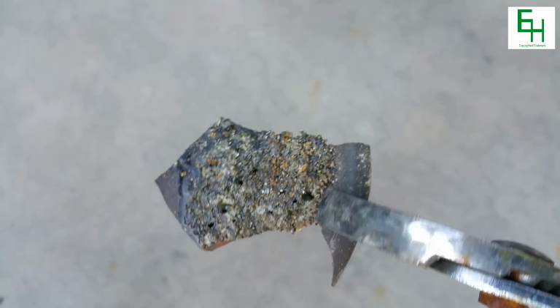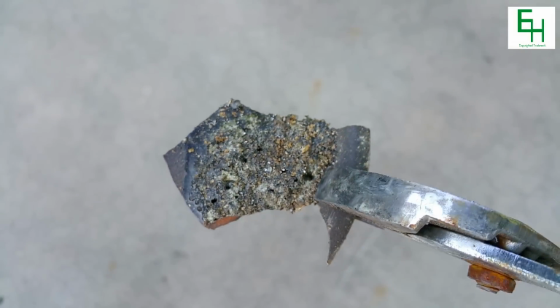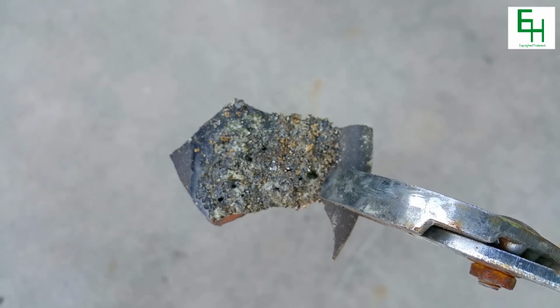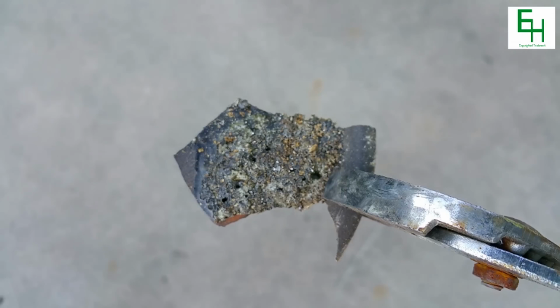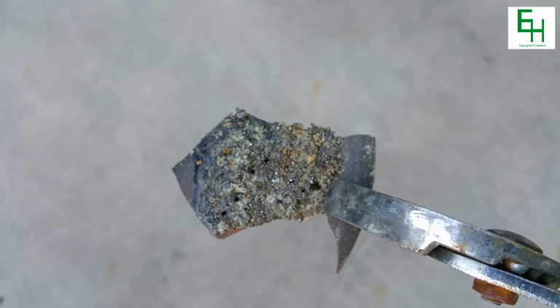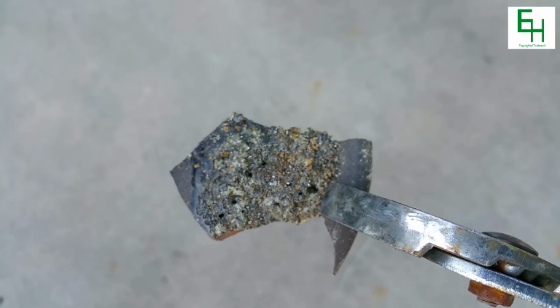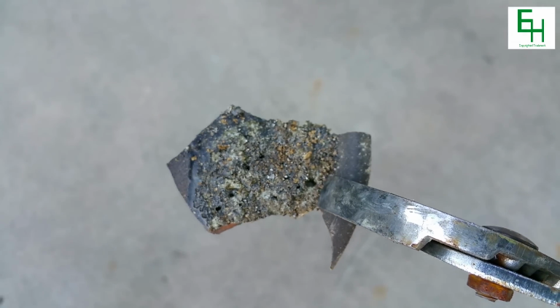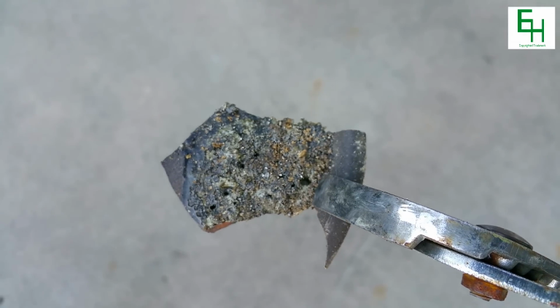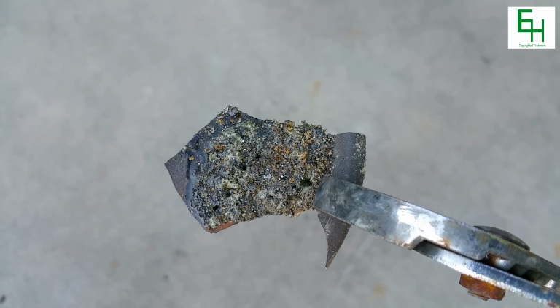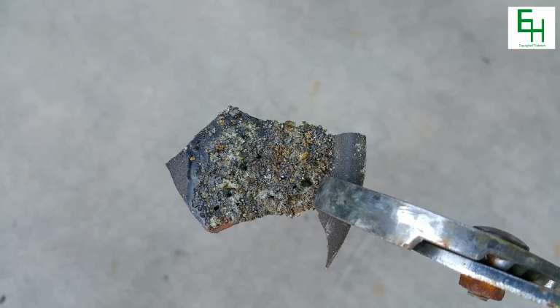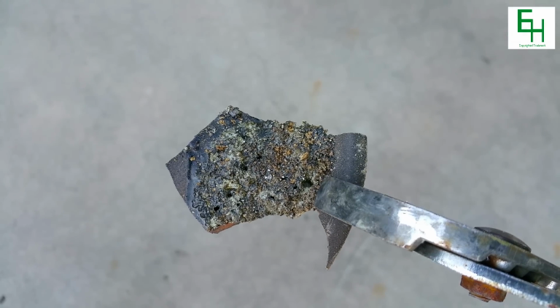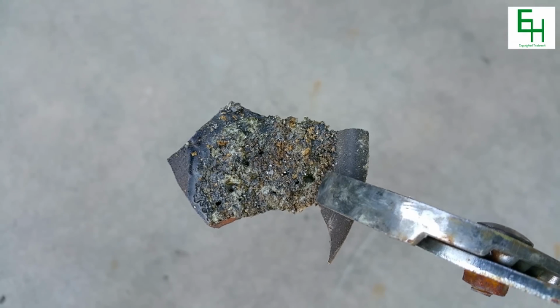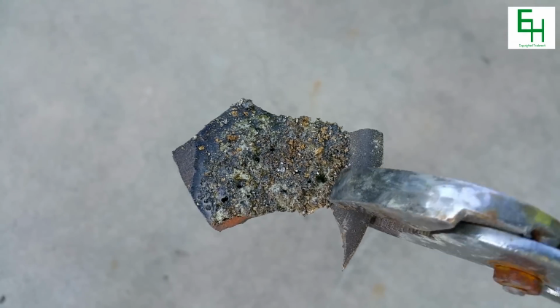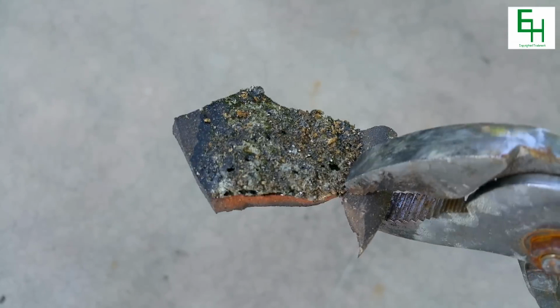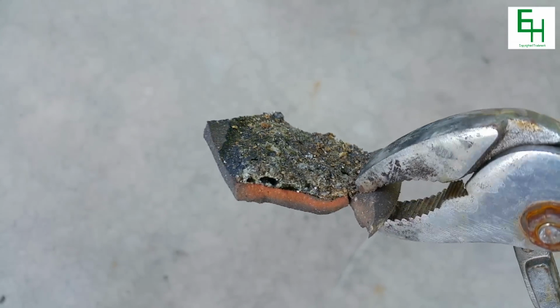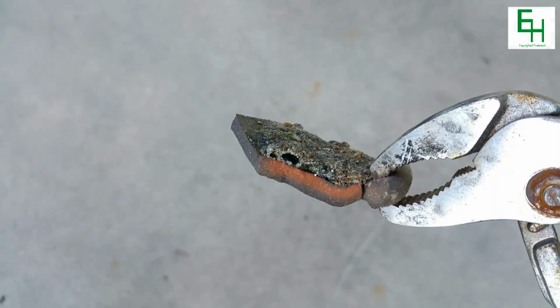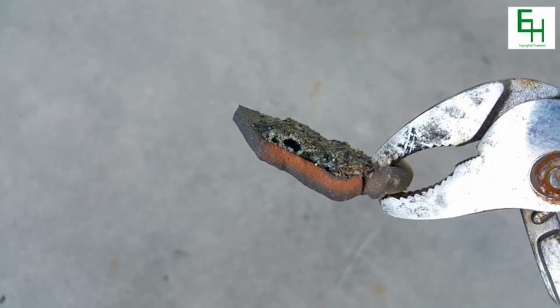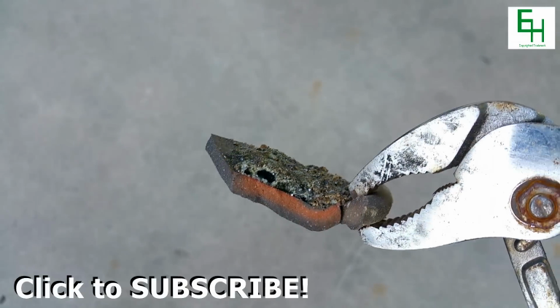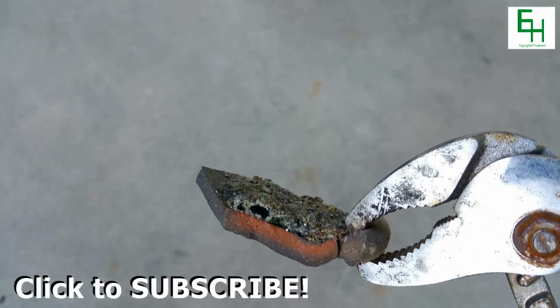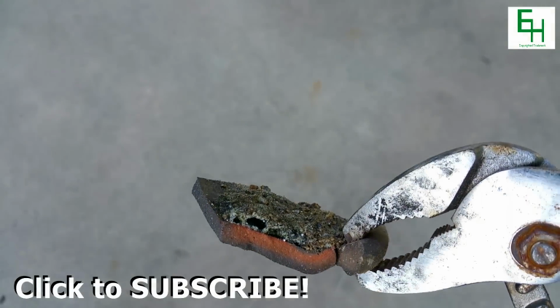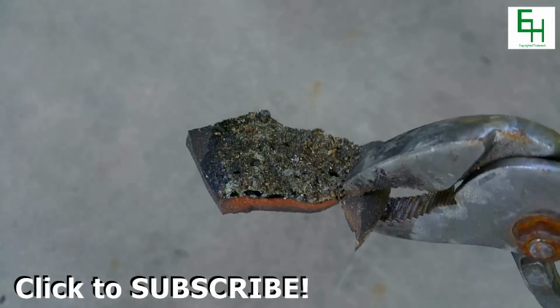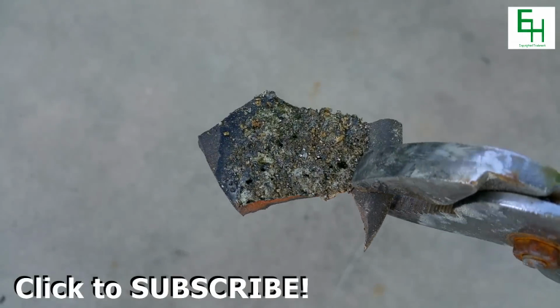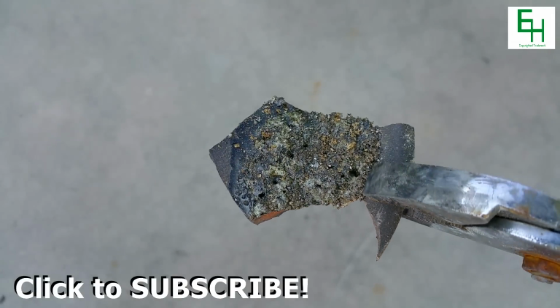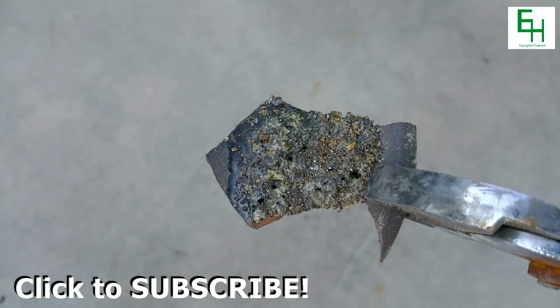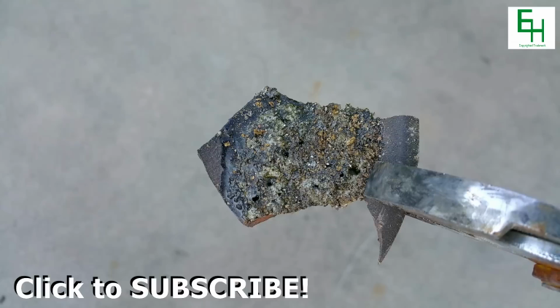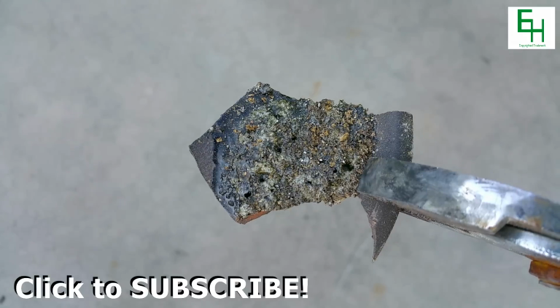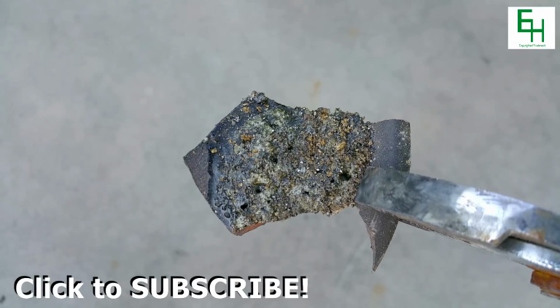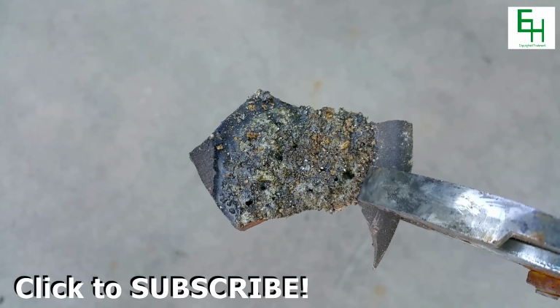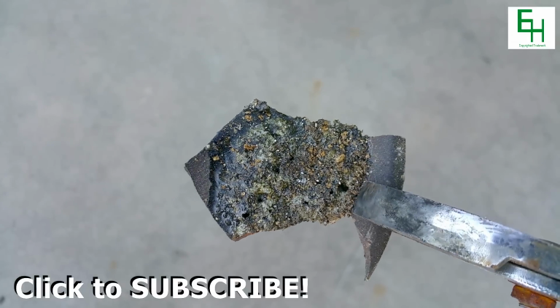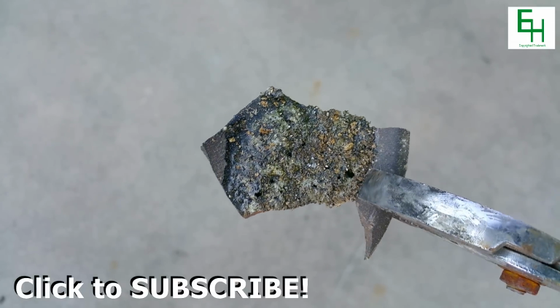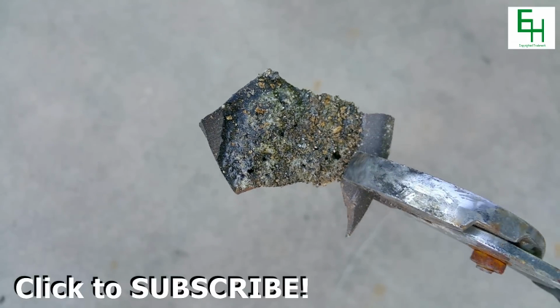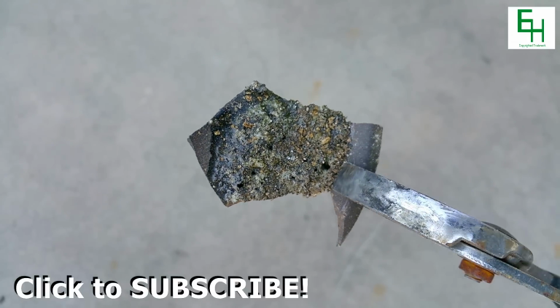But that's my attempt at making glass. Thanks for watching. Please subscribe, rate, and comment.